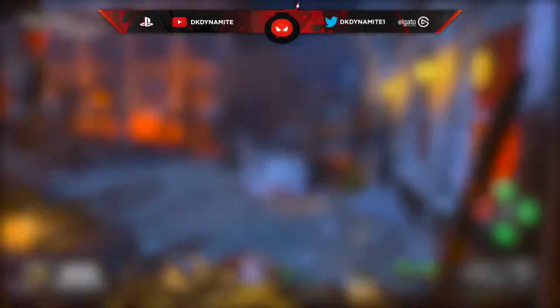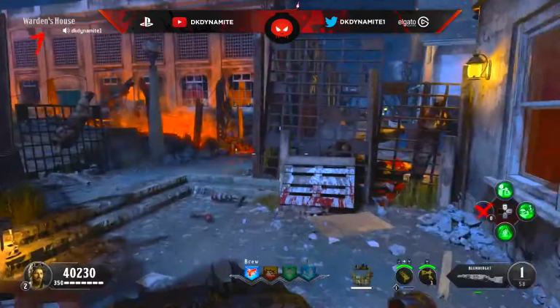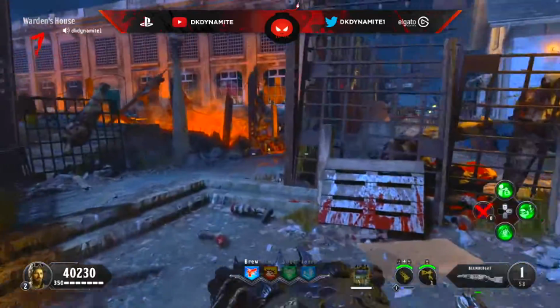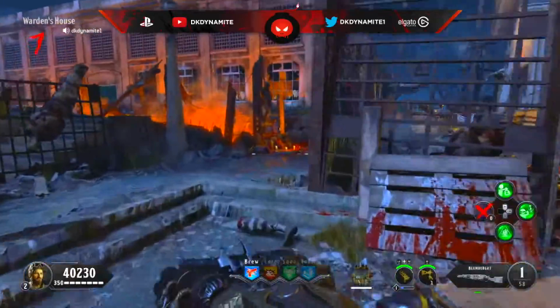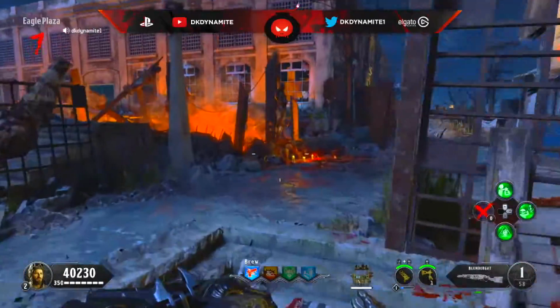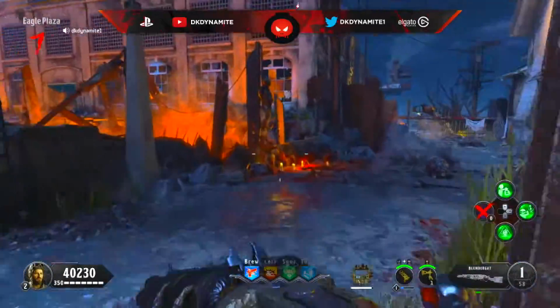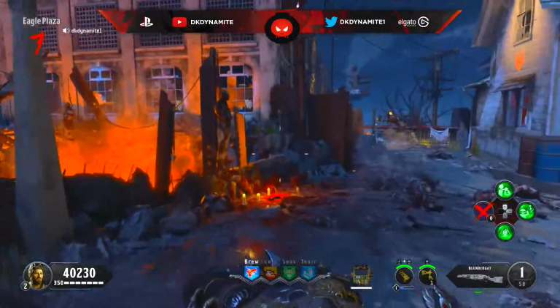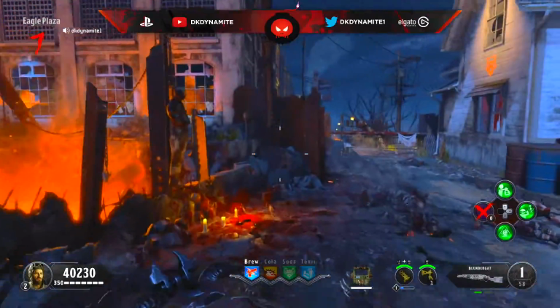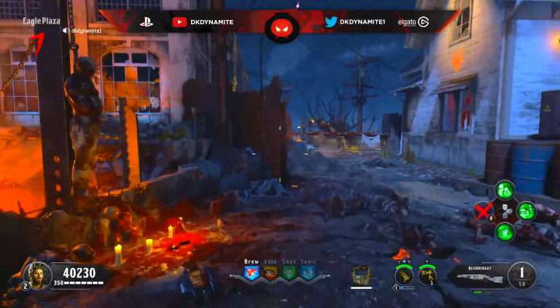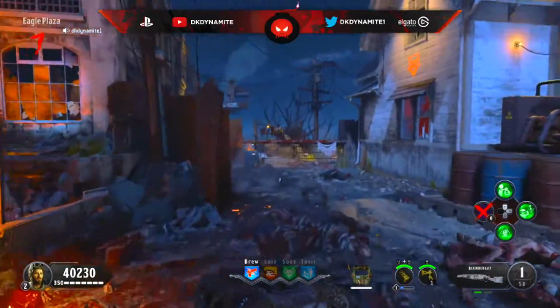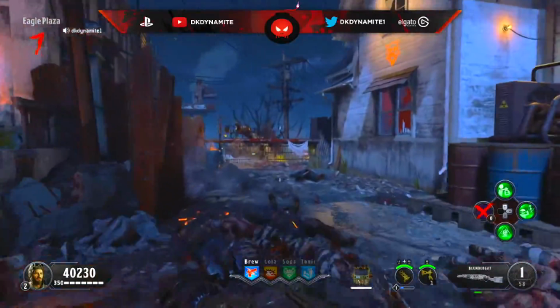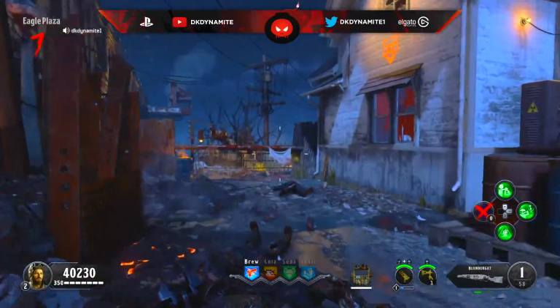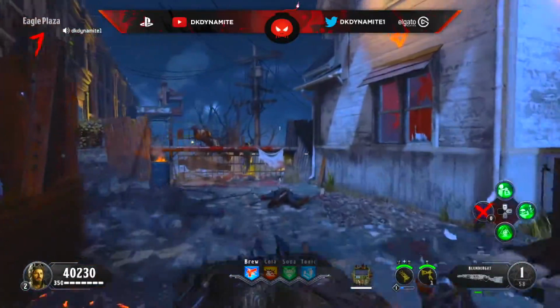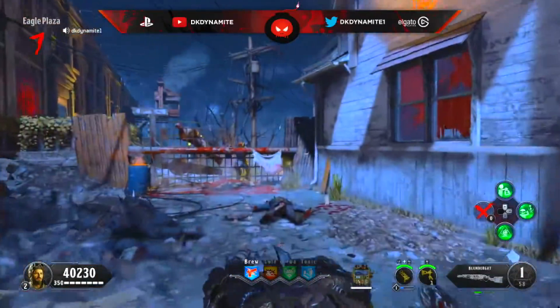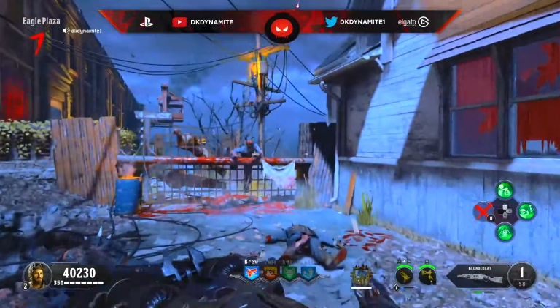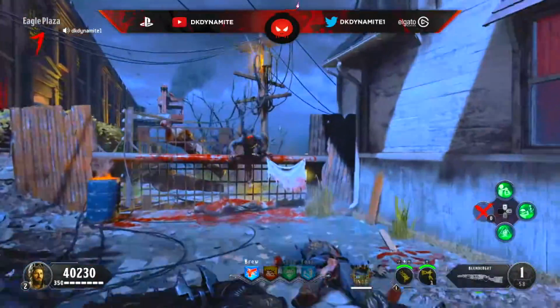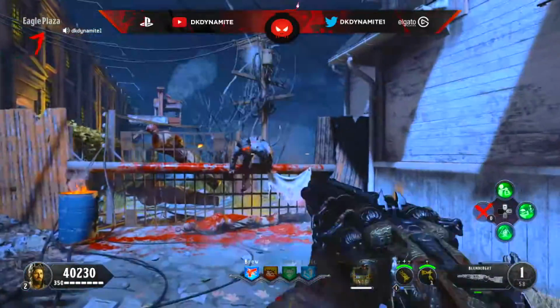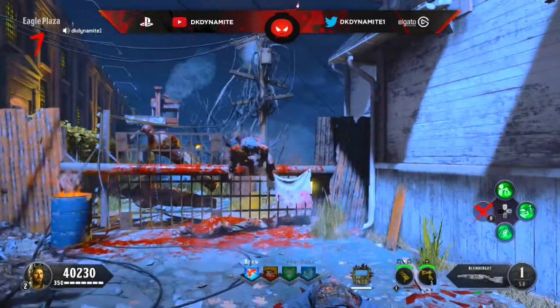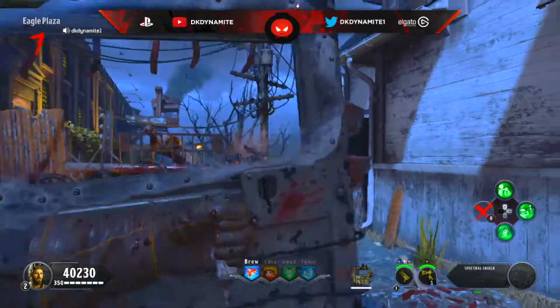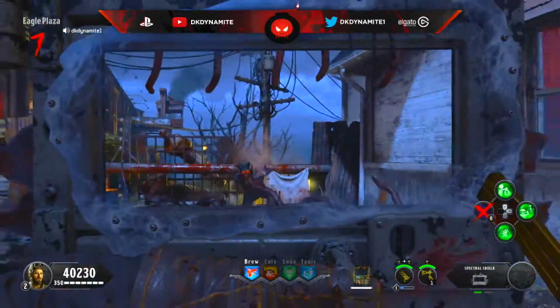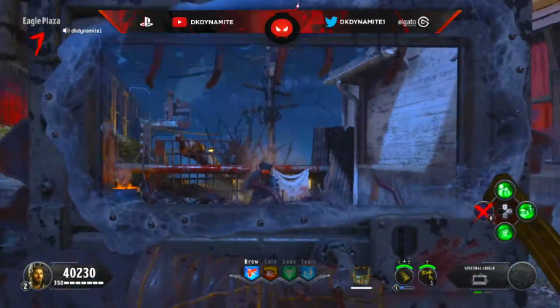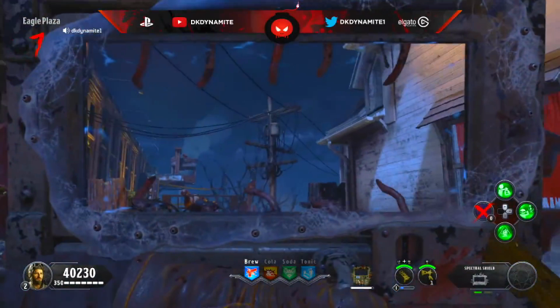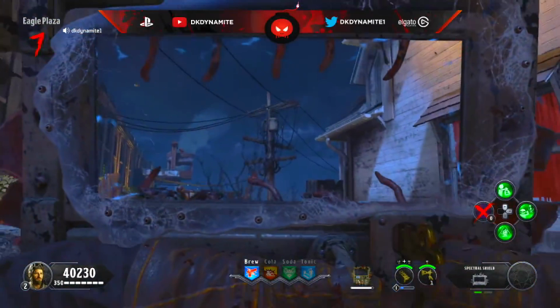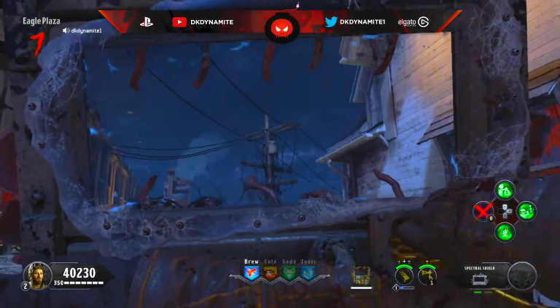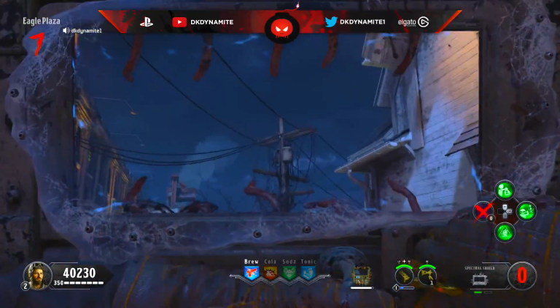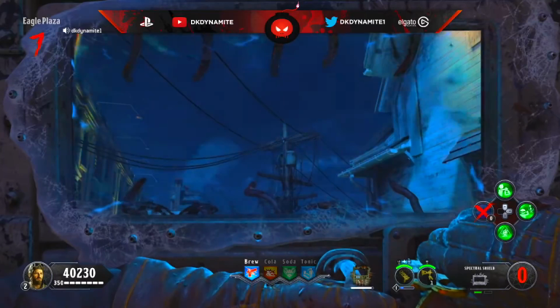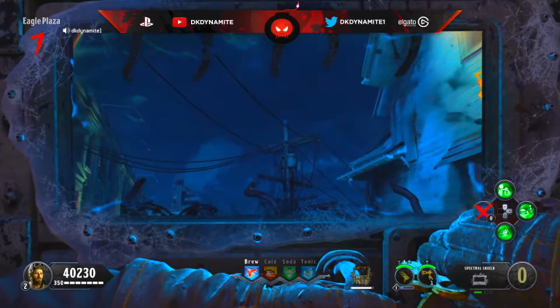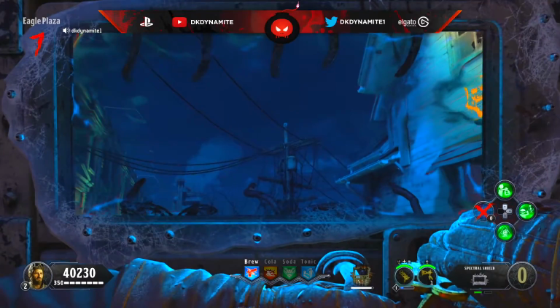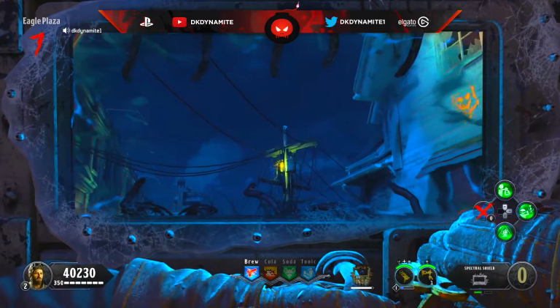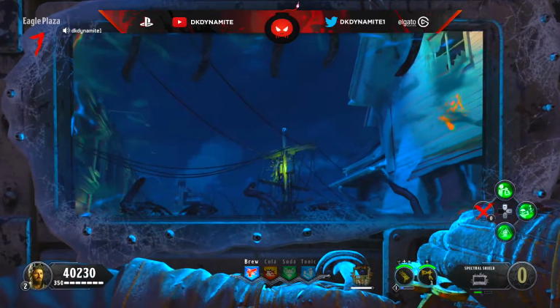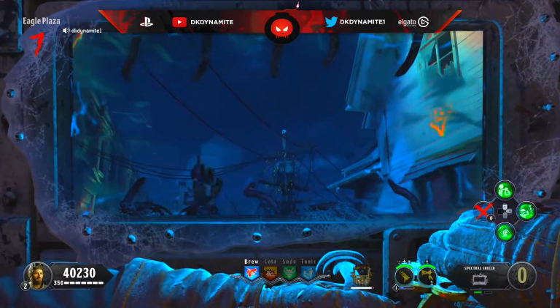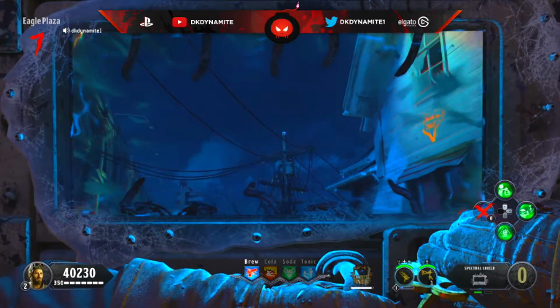All you have to do is reveal these skulls by aiming with the Spectral Shield — here are the skull locations.